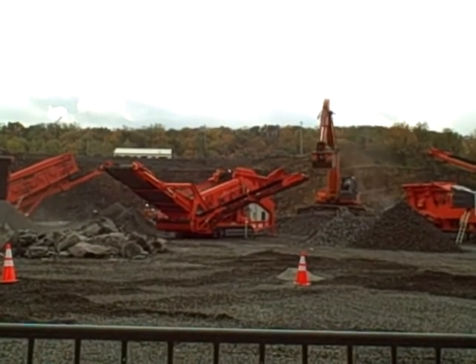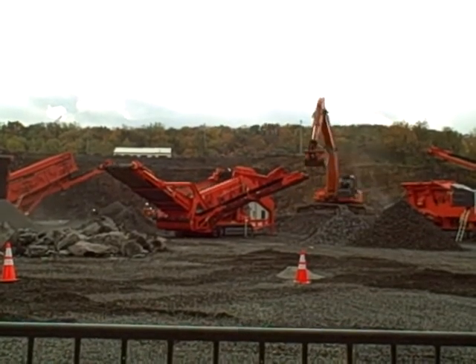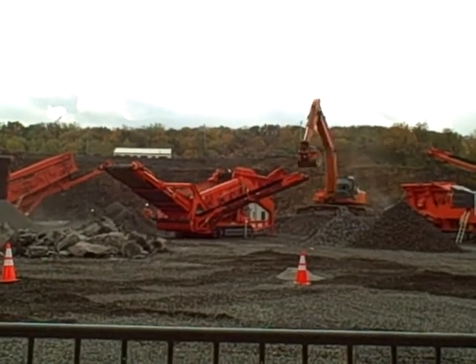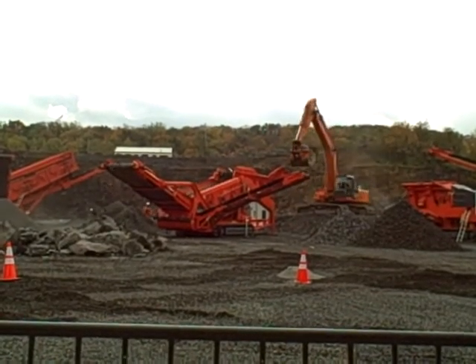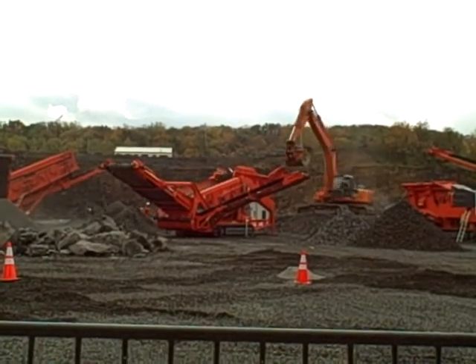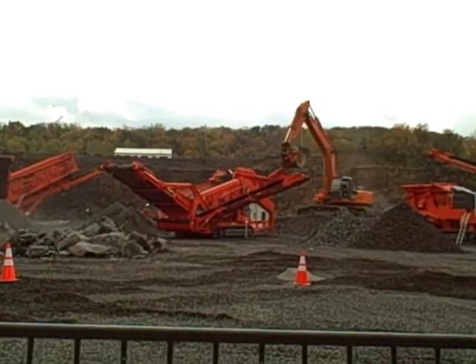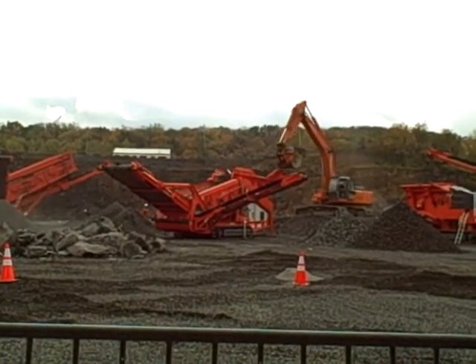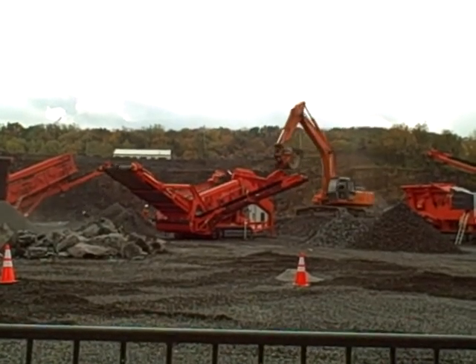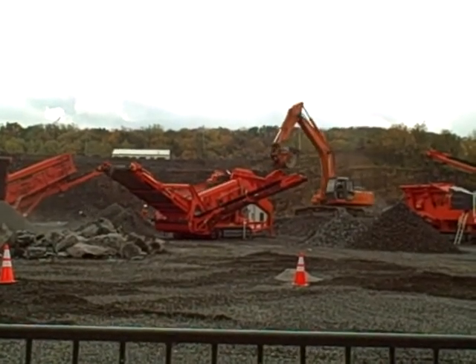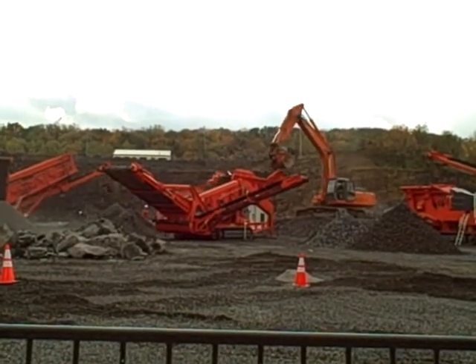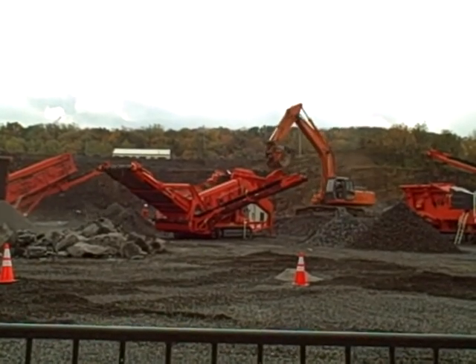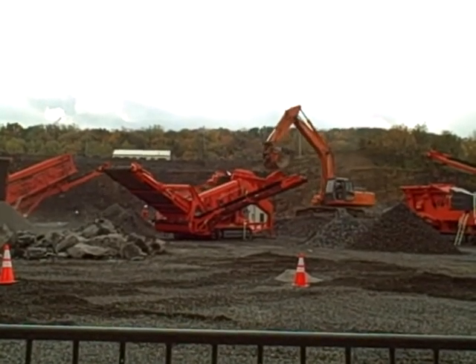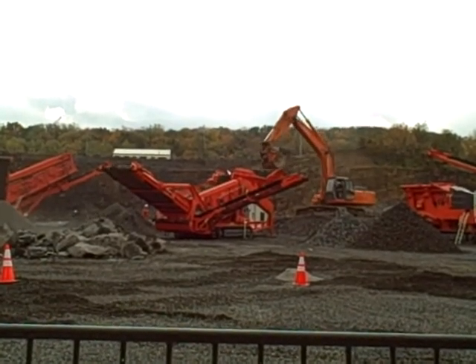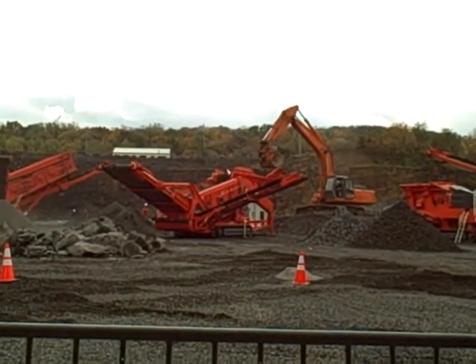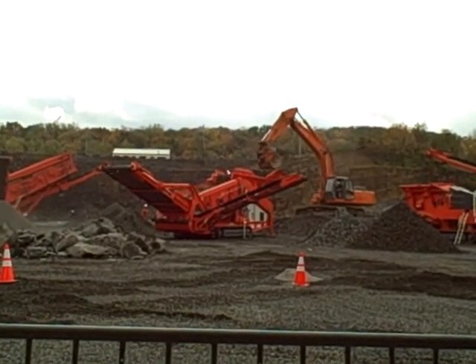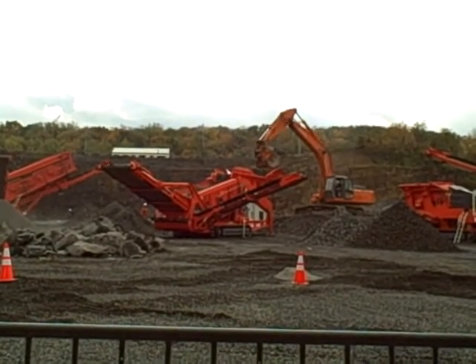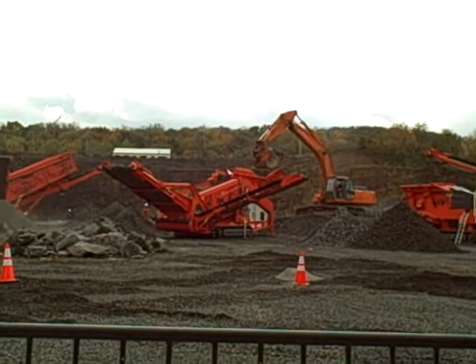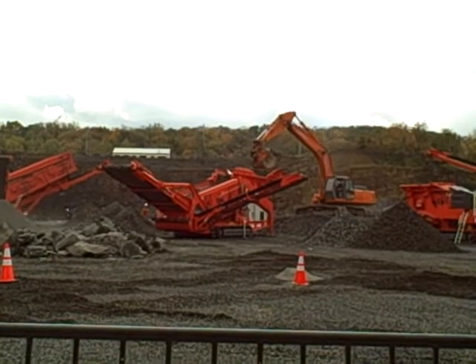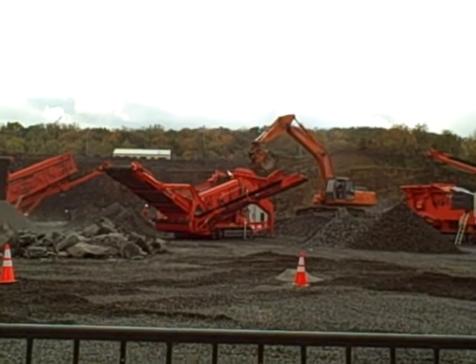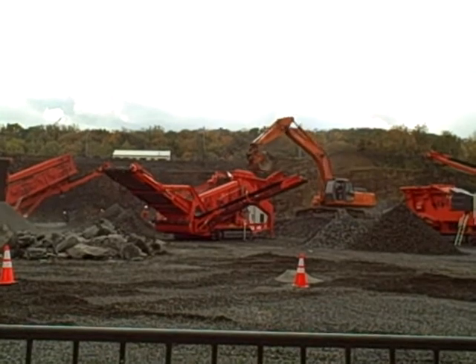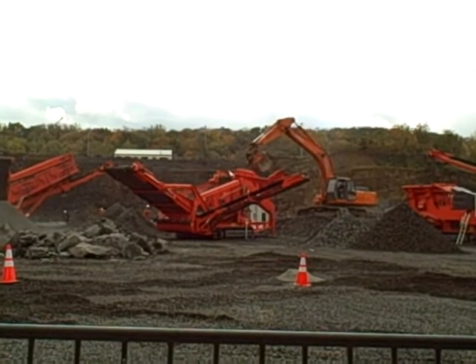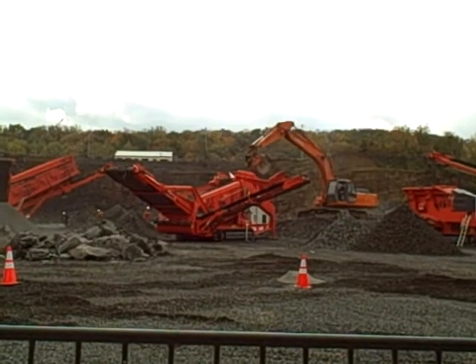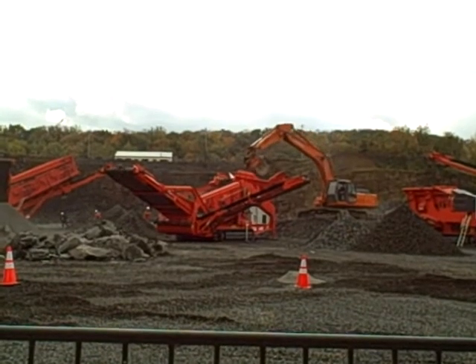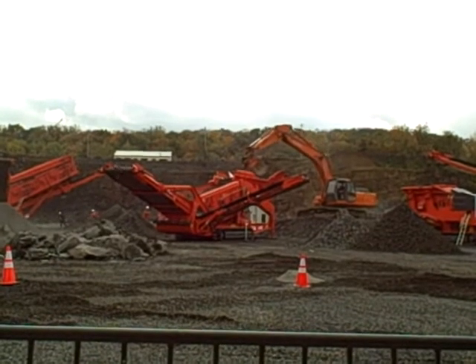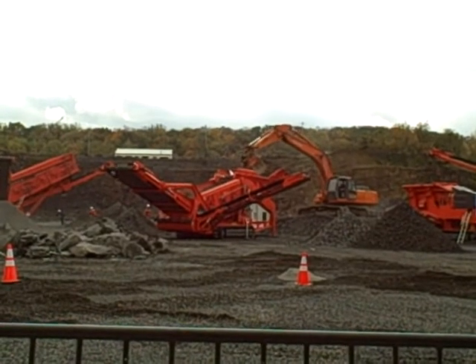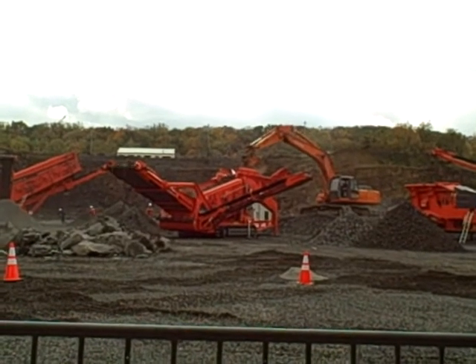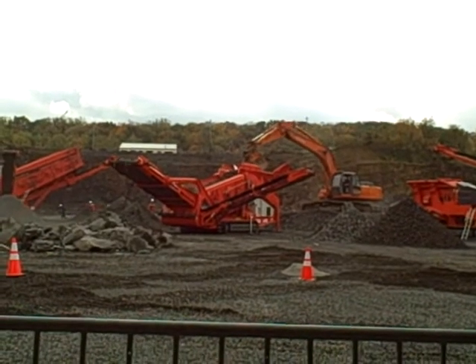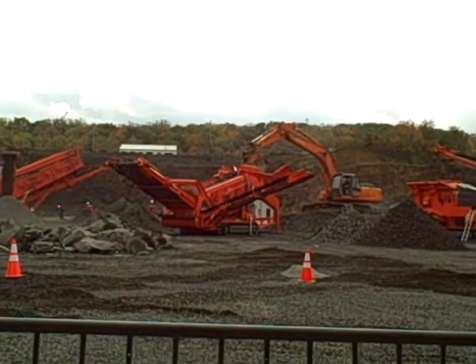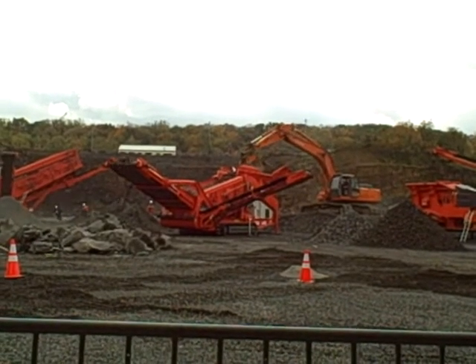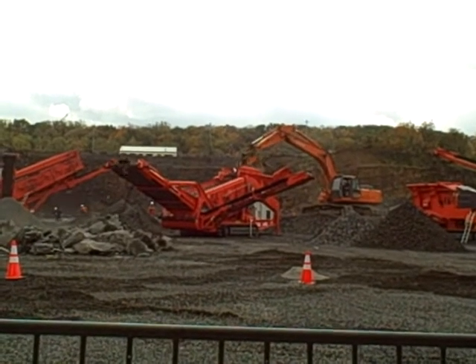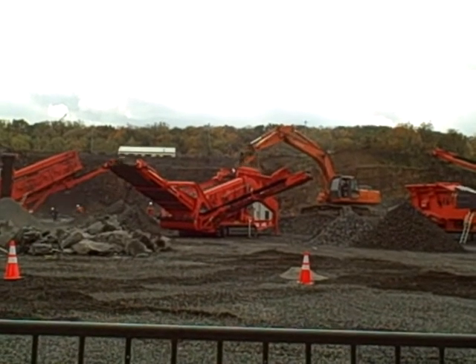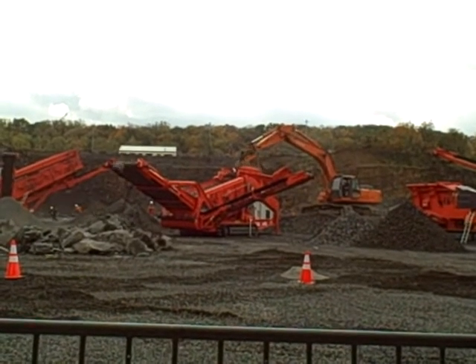We're trying to locate that excavator close enough so we can really get it to run, but even he's having a hard time keeping up.